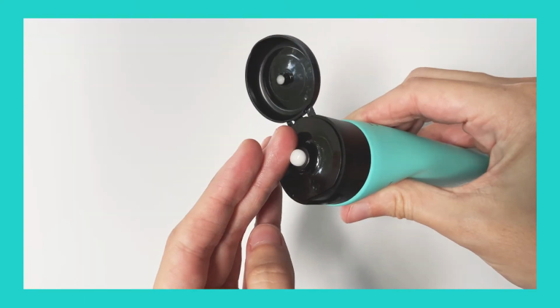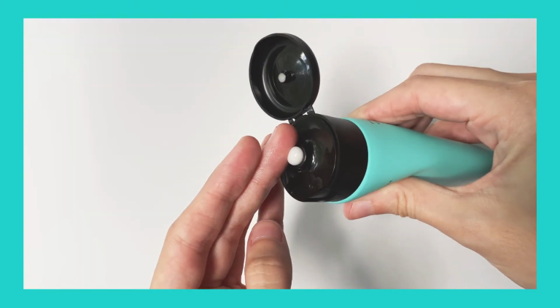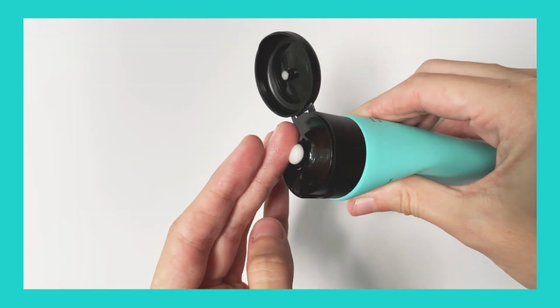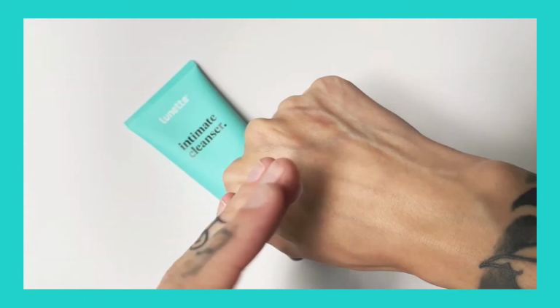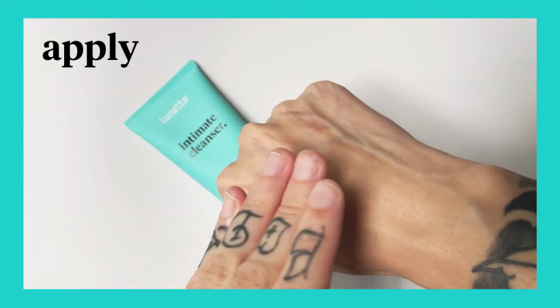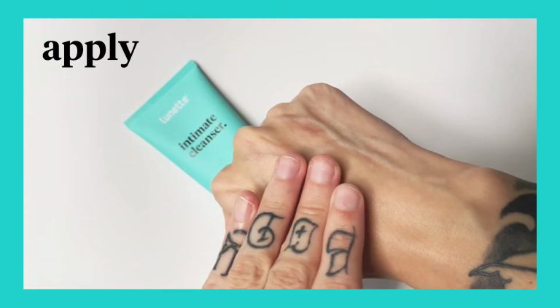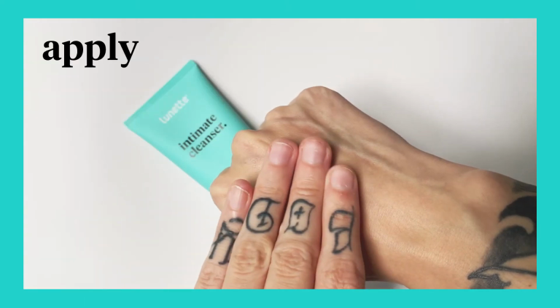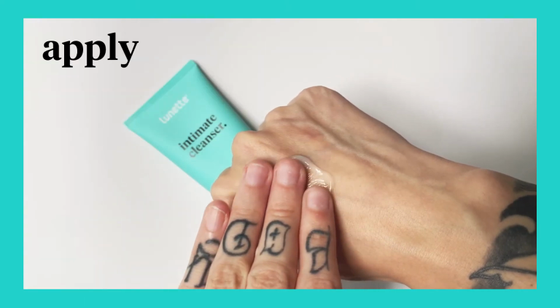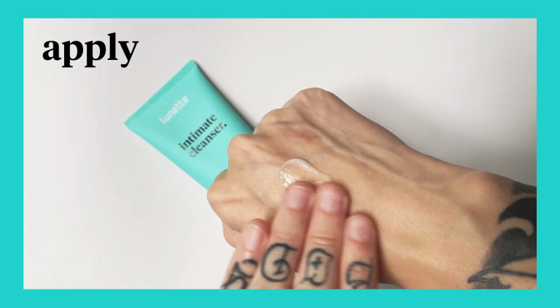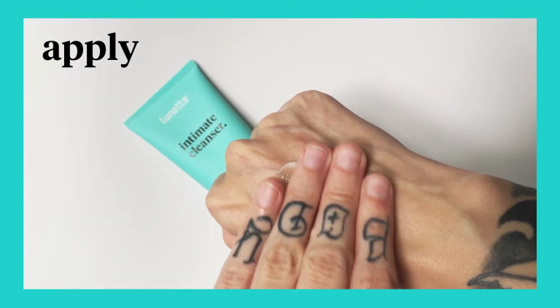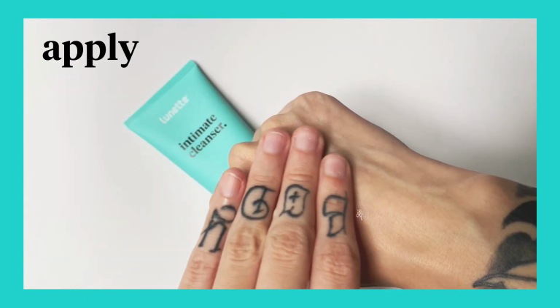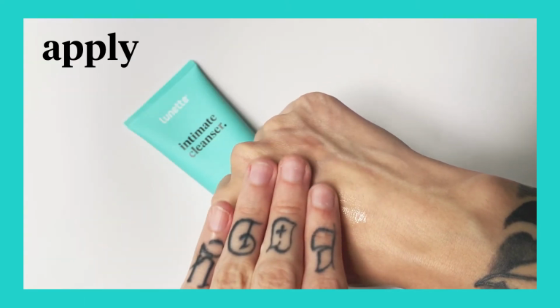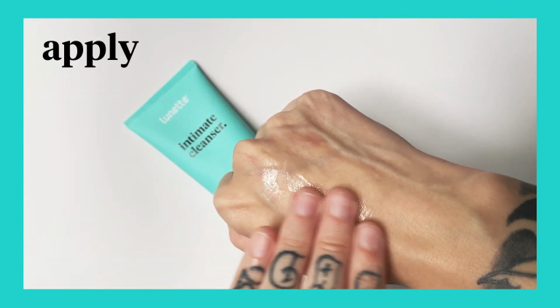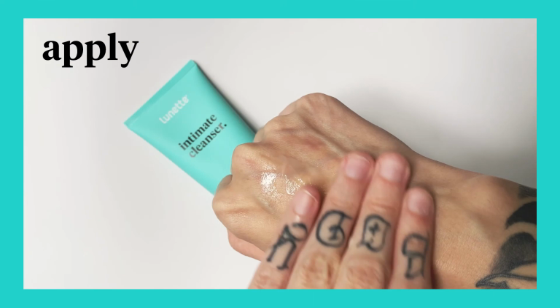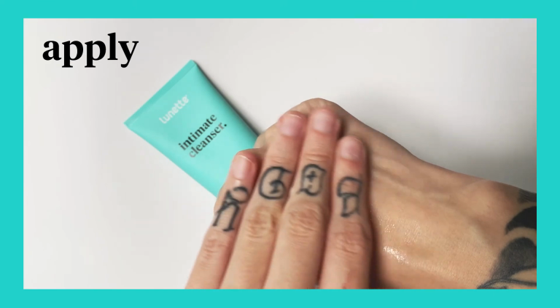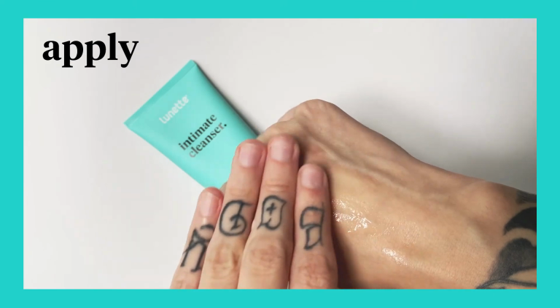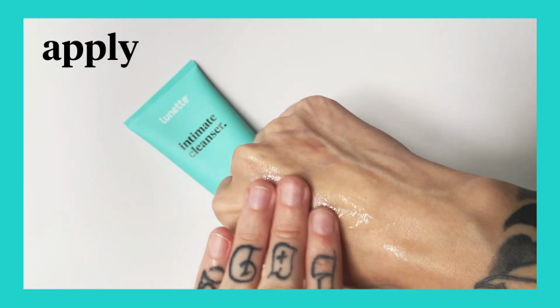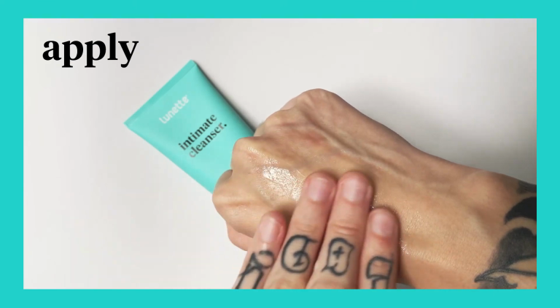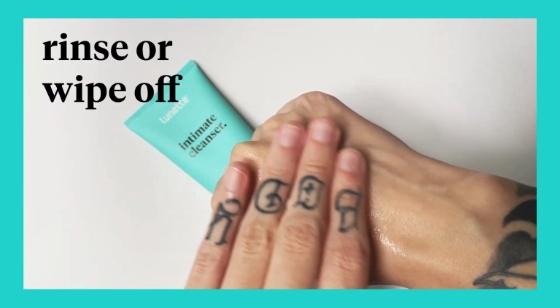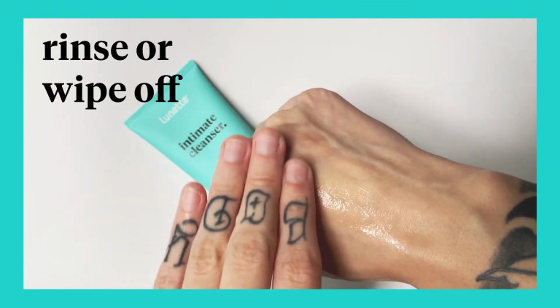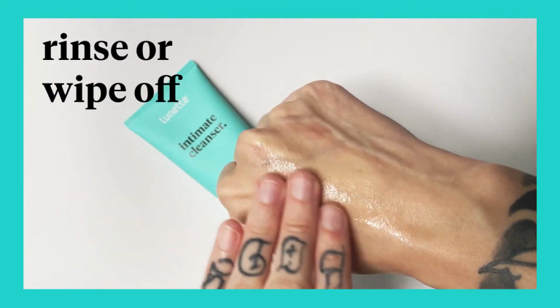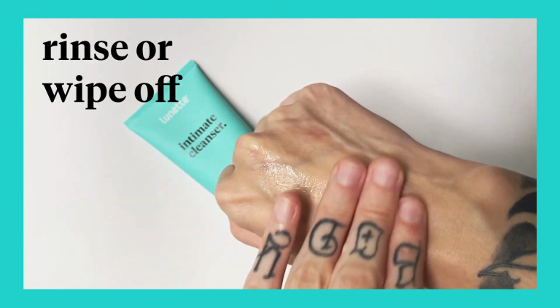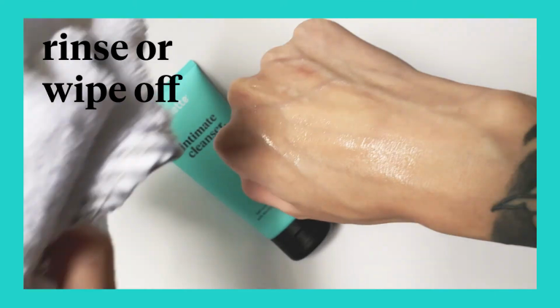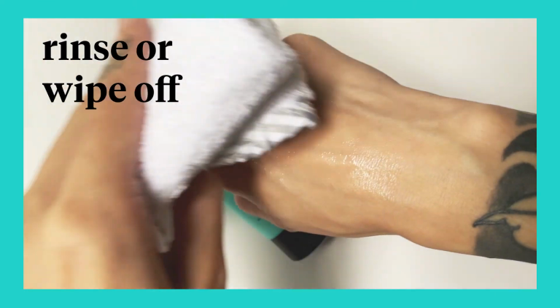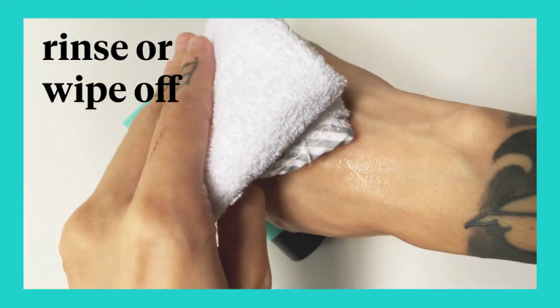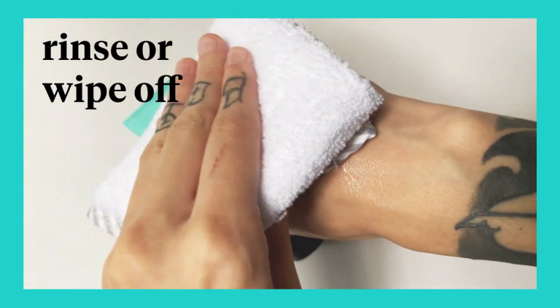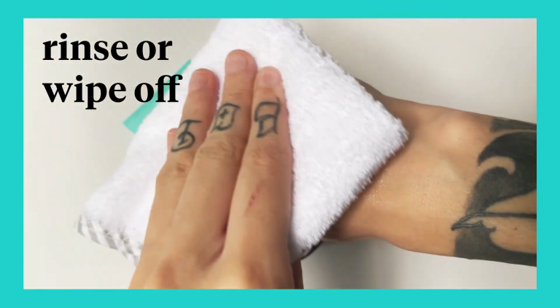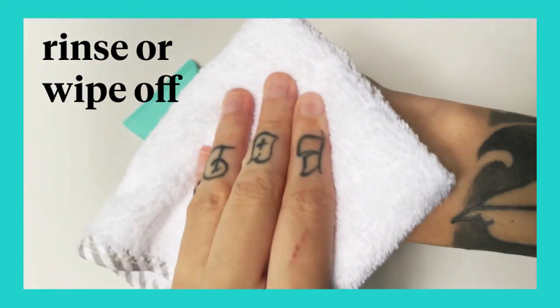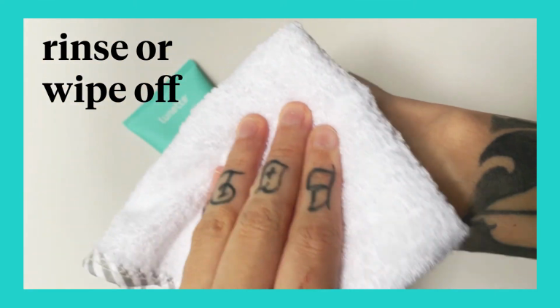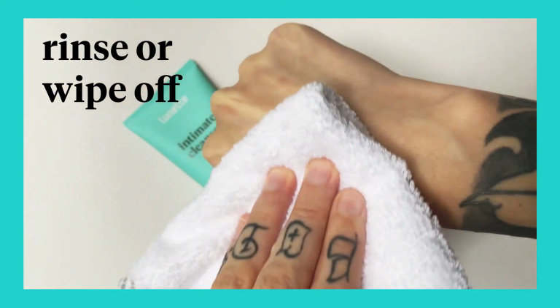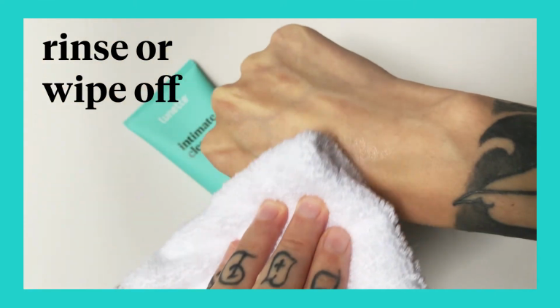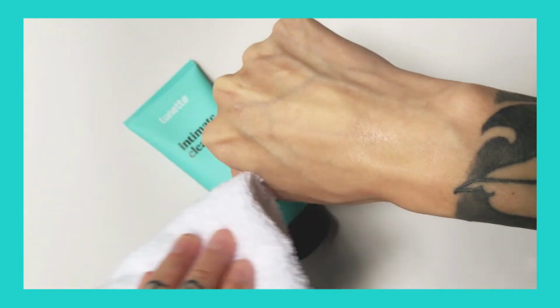To use, simply apply the cleanser to the vulva area and then rinse or wipe off whenever you're done.